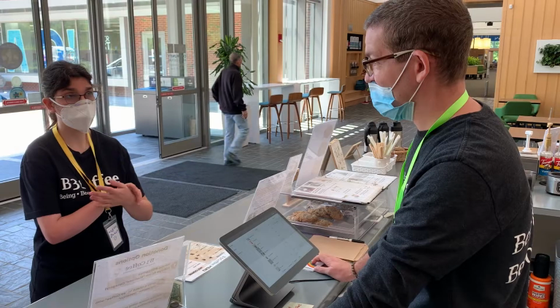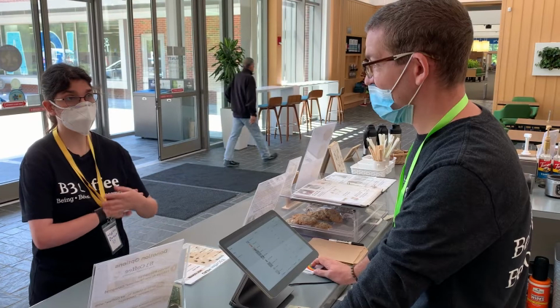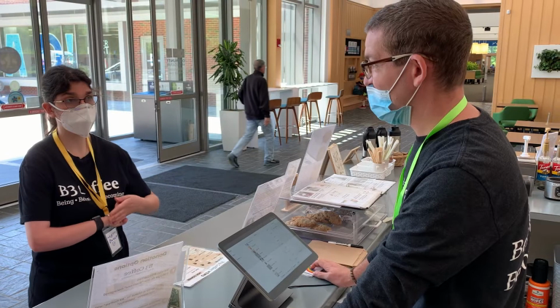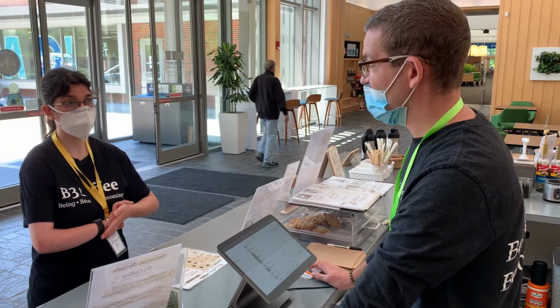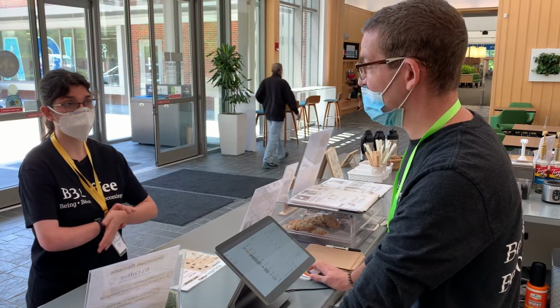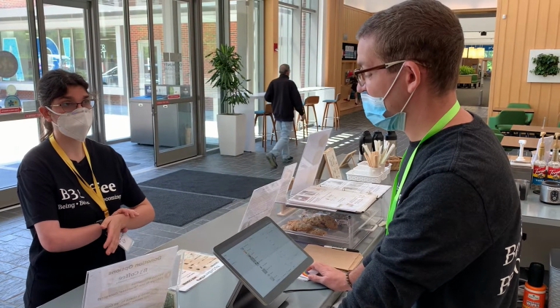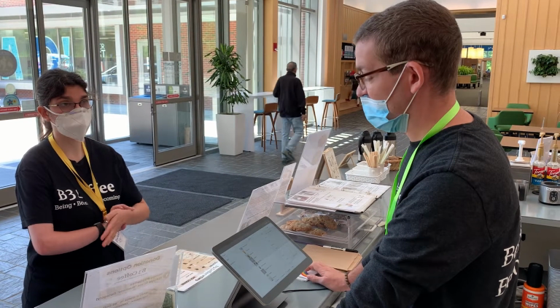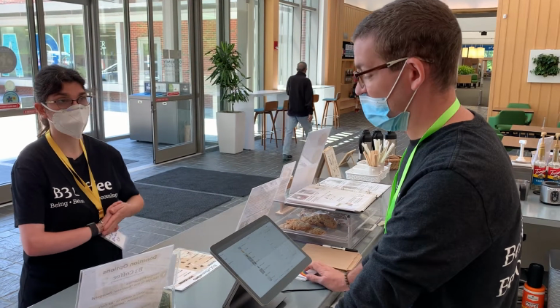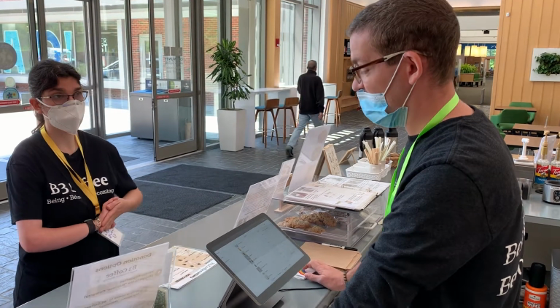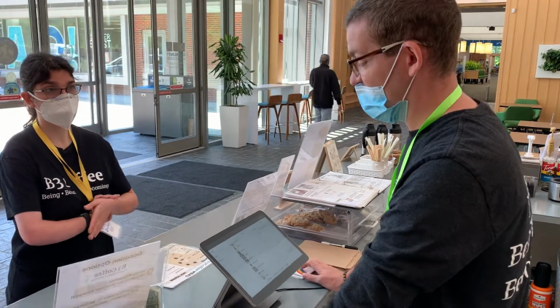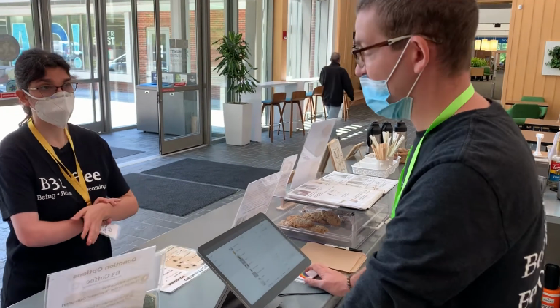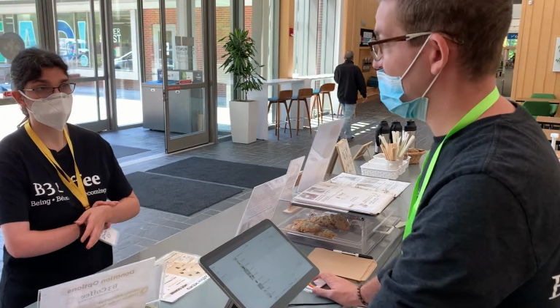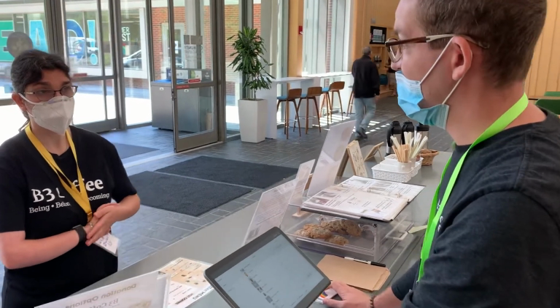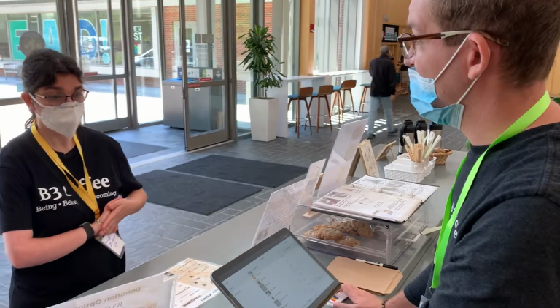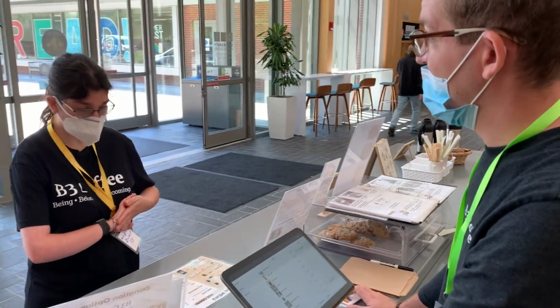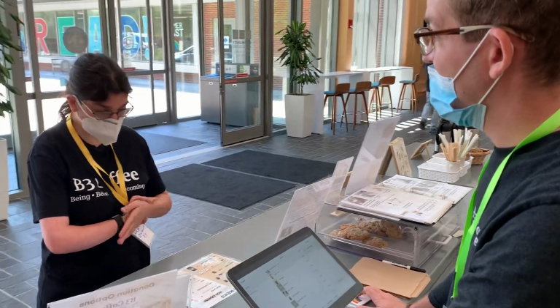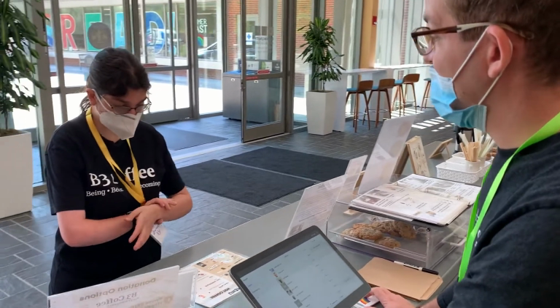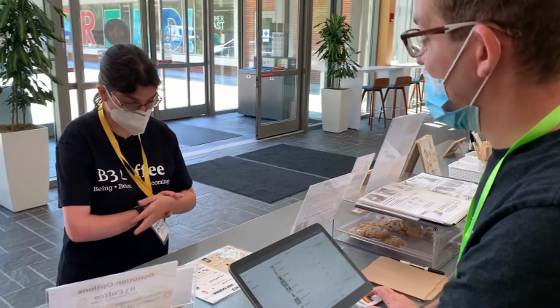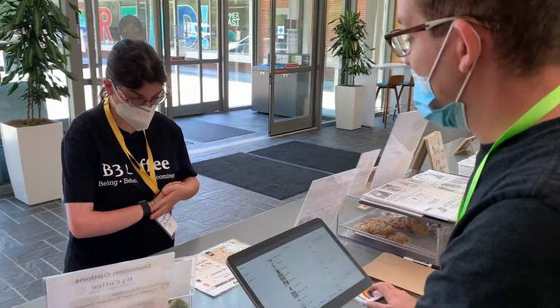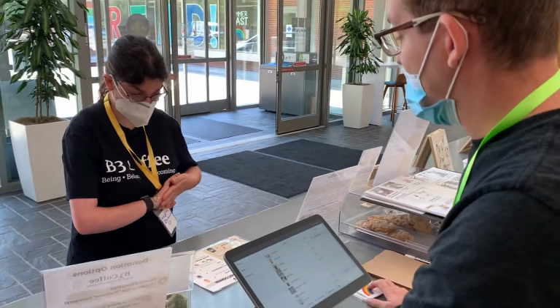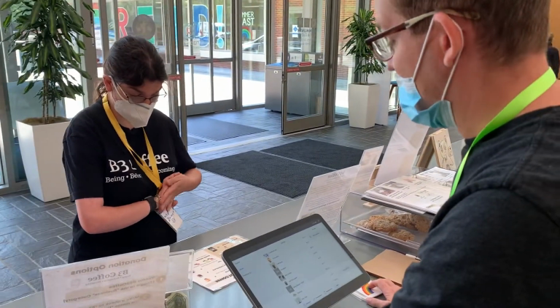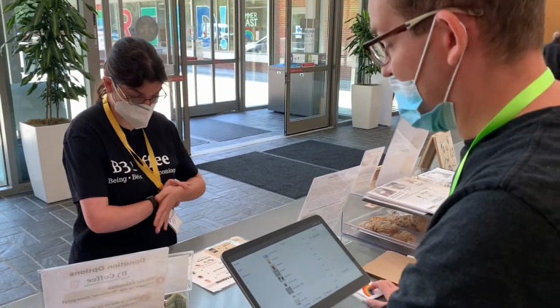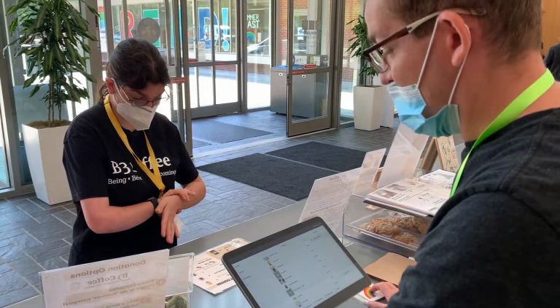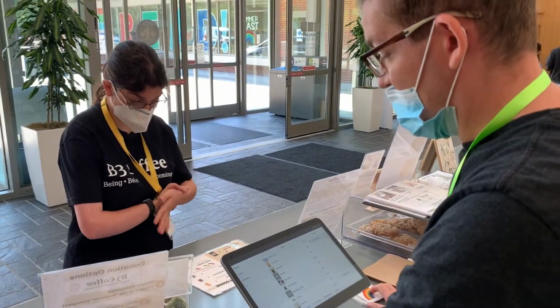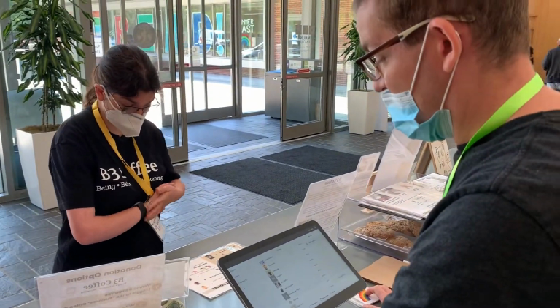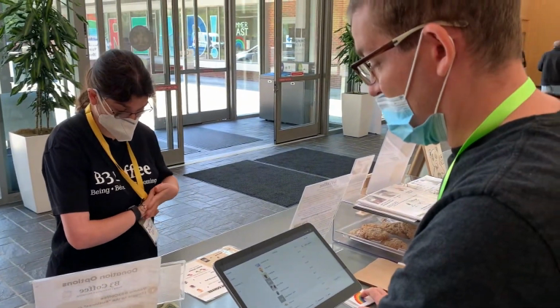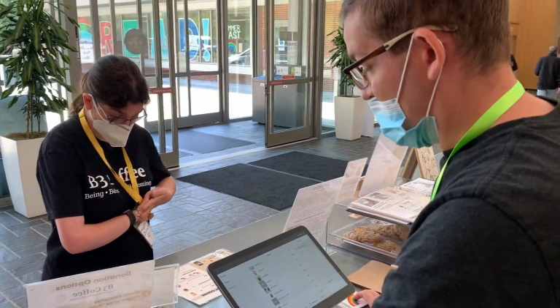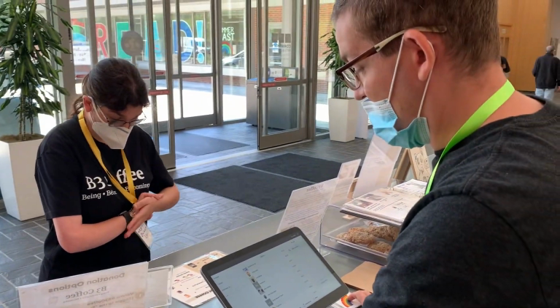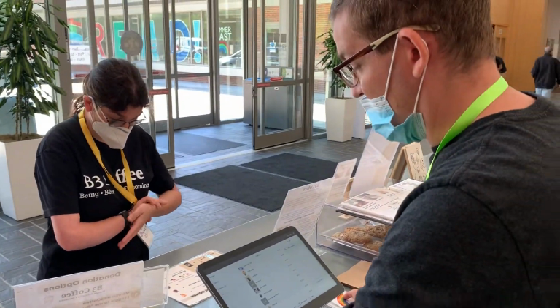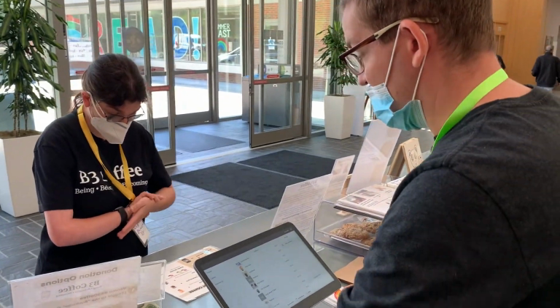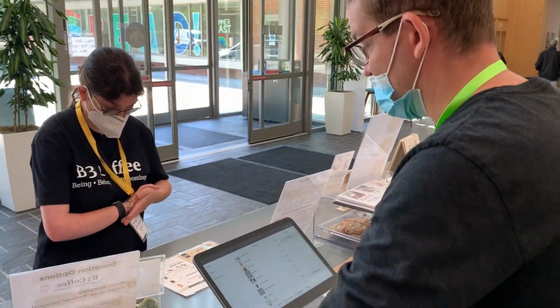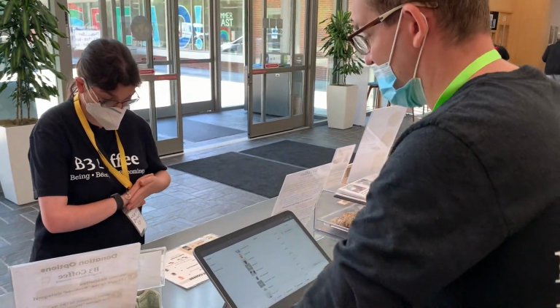Hey, welcome to Beat 3. What can I get for you? I would like a hot tea. Okay, what kind would you like?